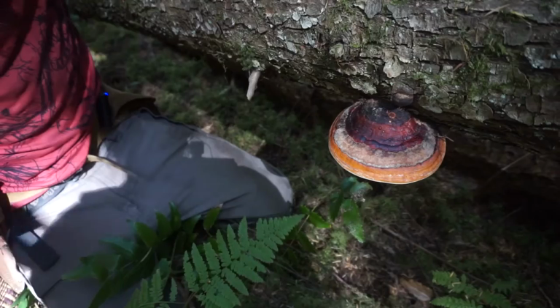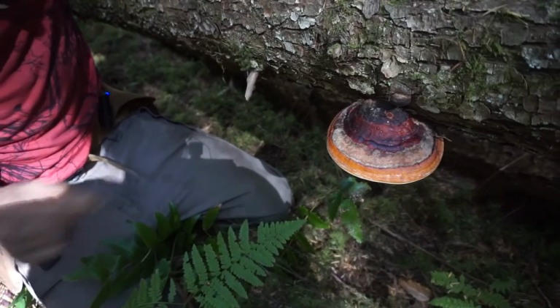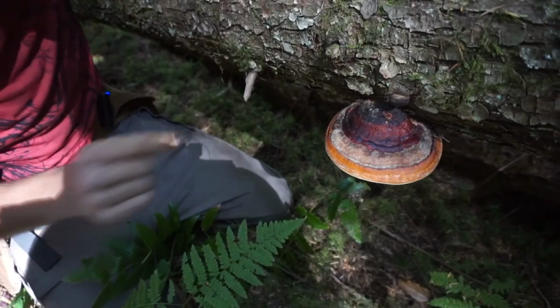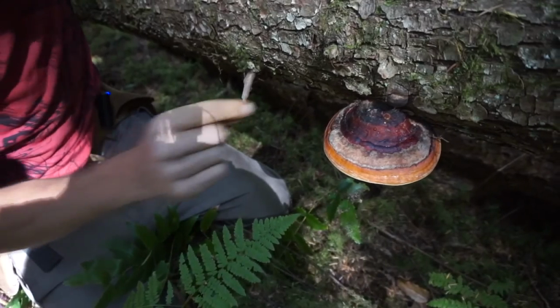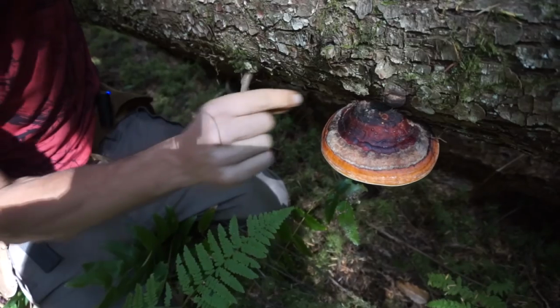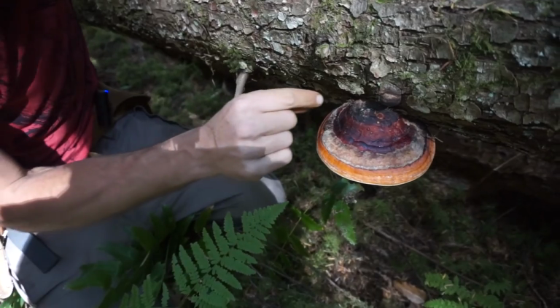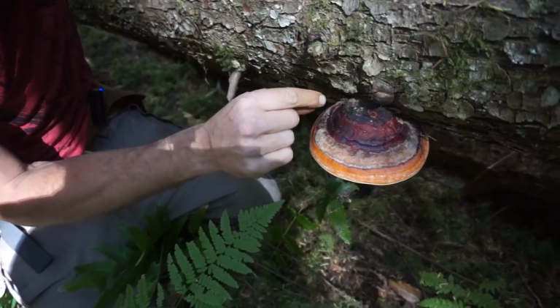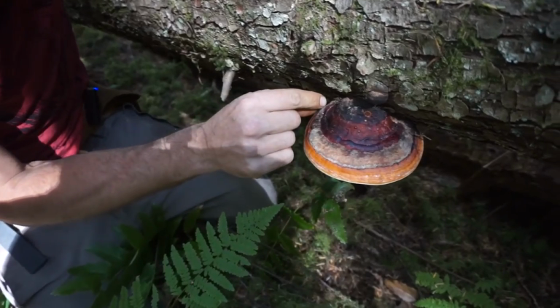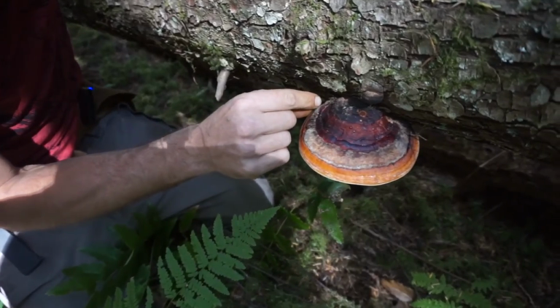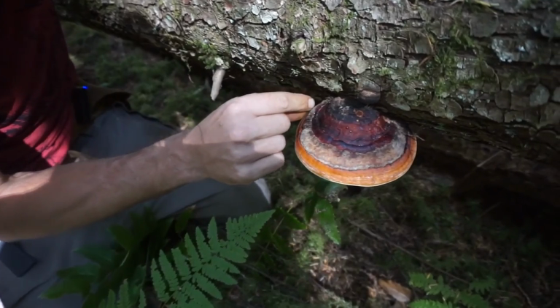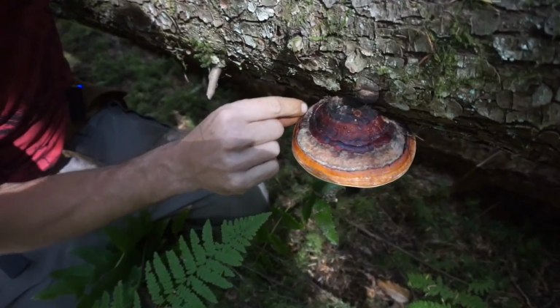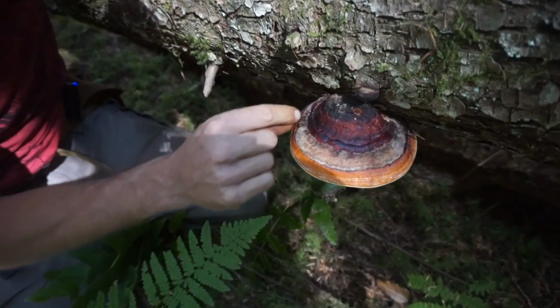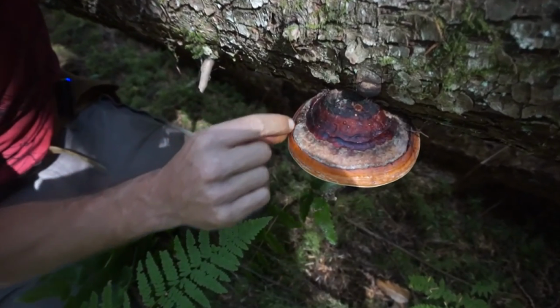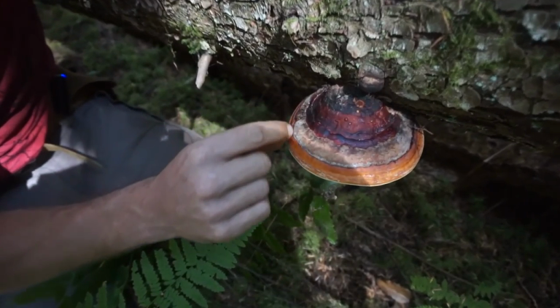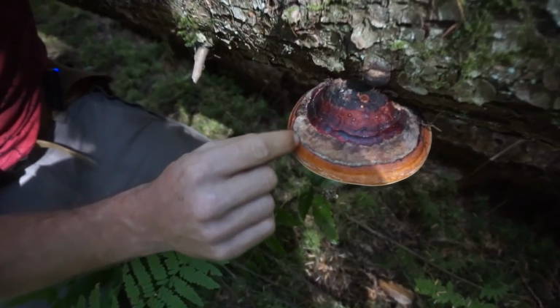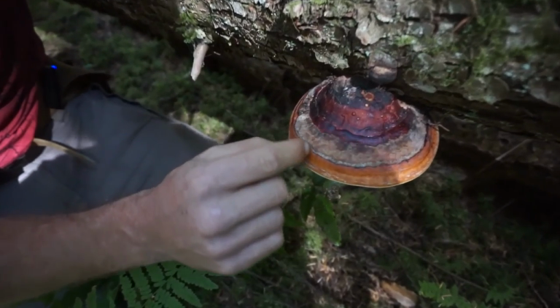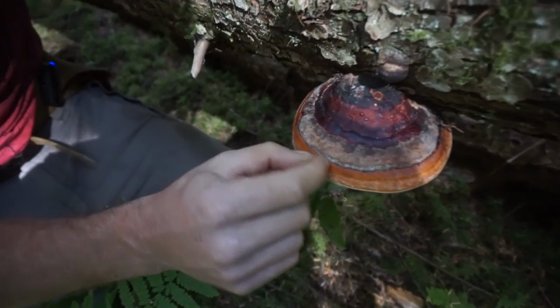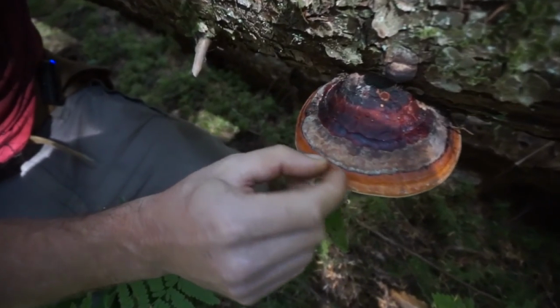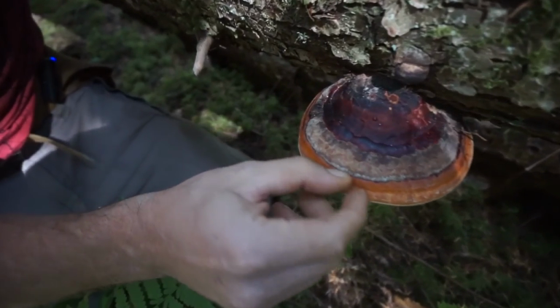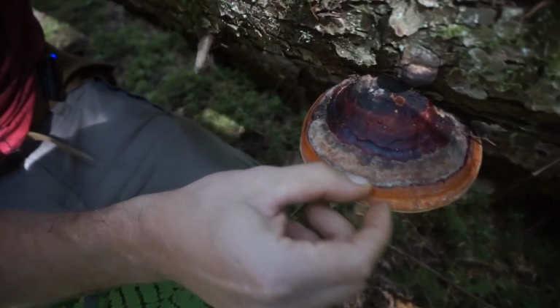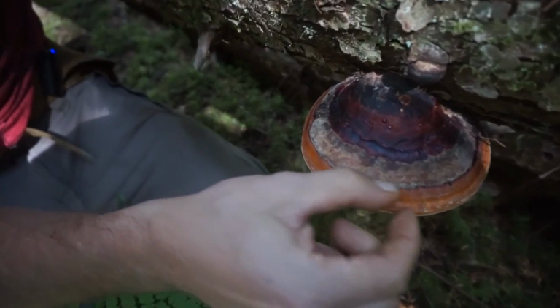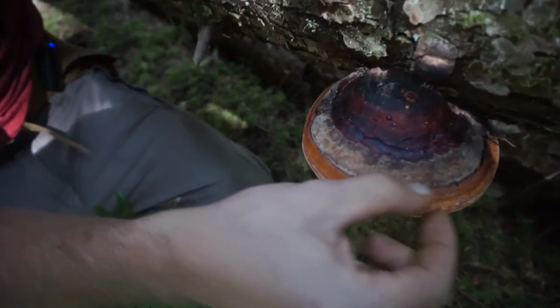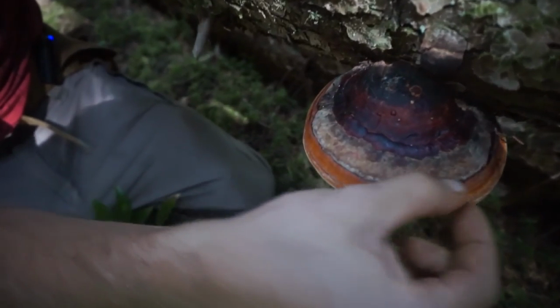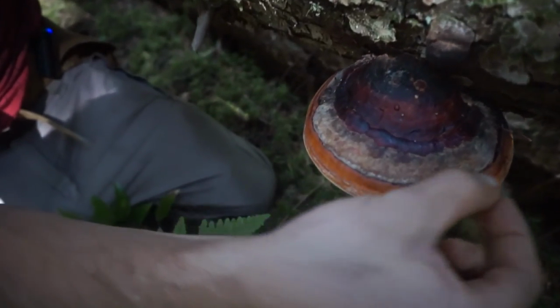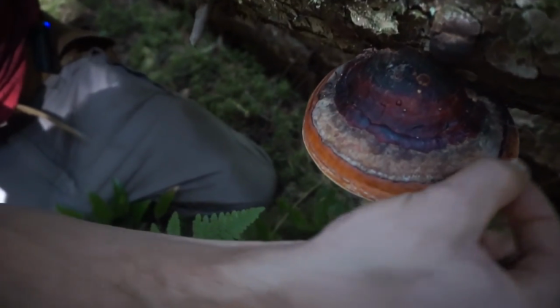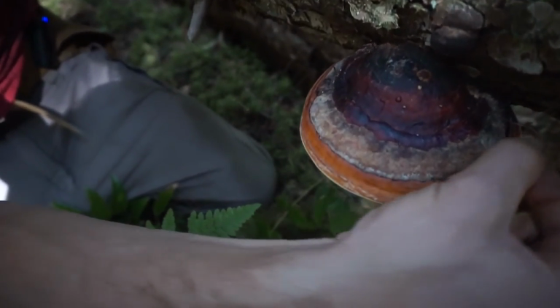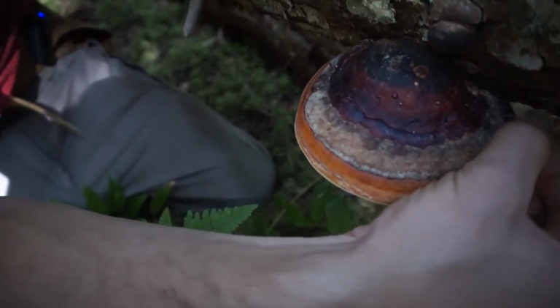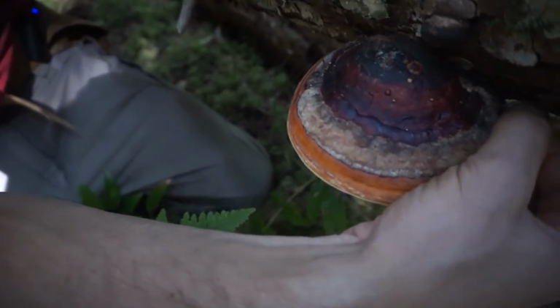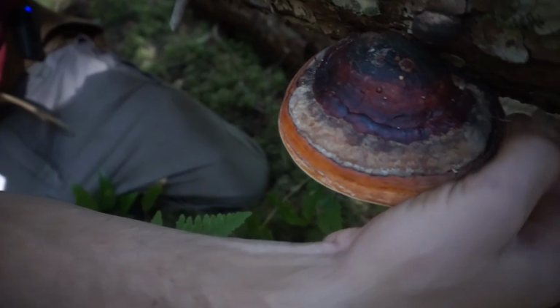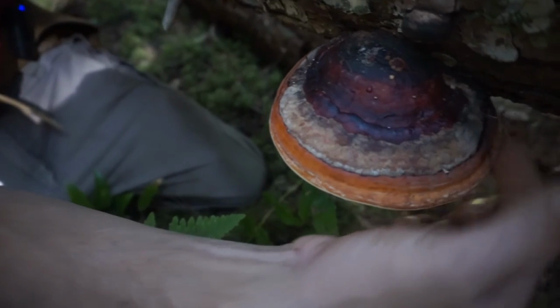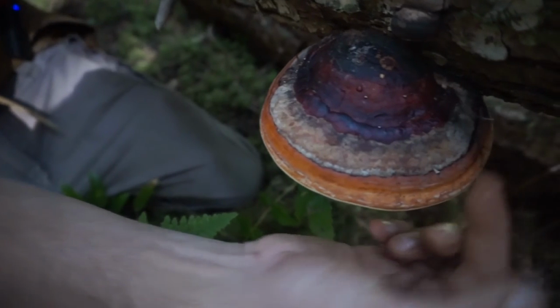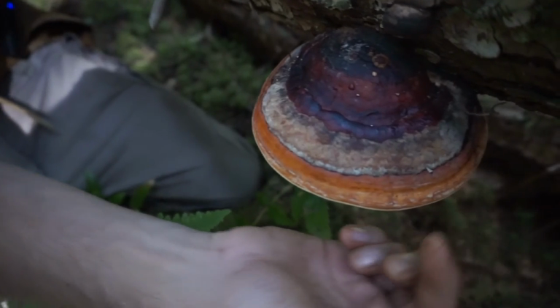Most of the medicine is in the outer growing ring and in the spore pad and the tubes underneath there.